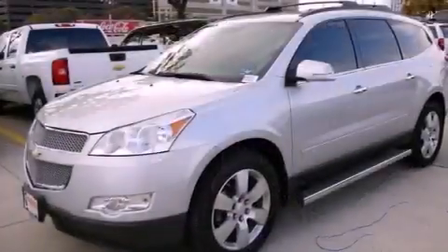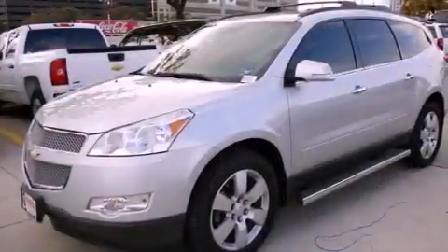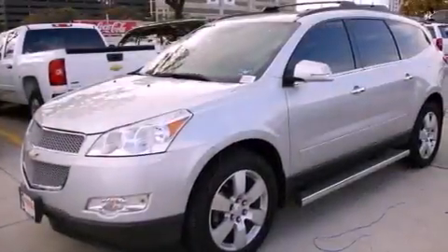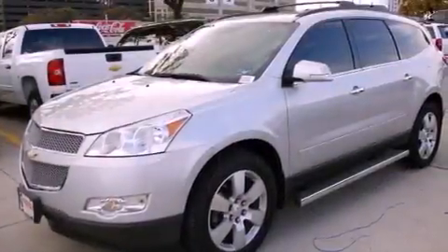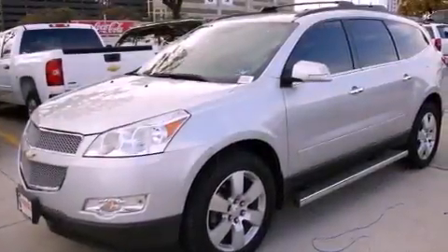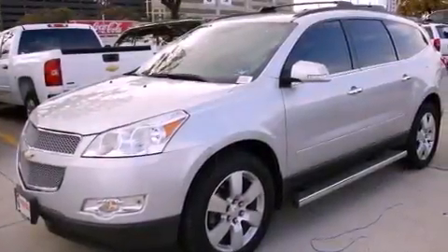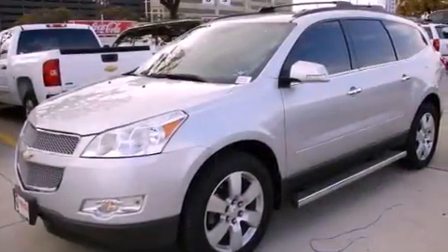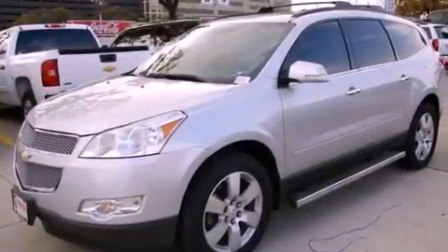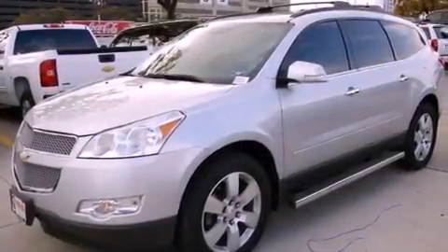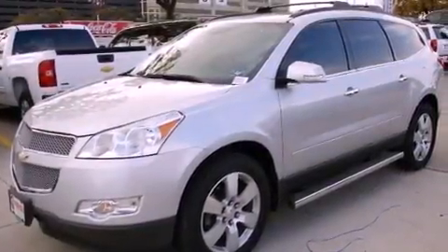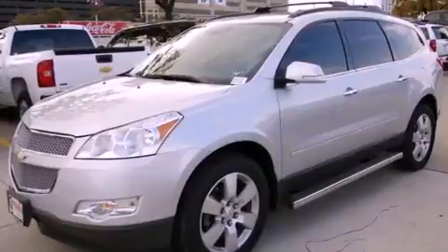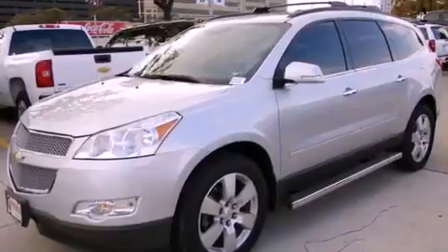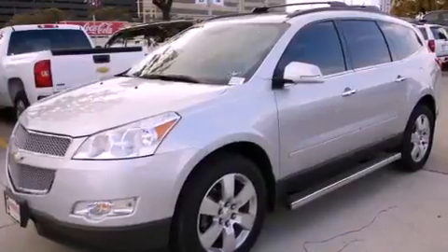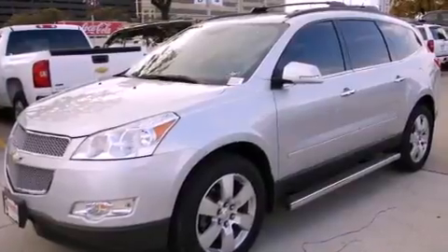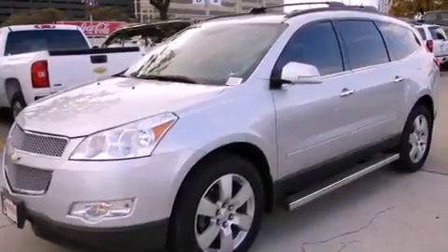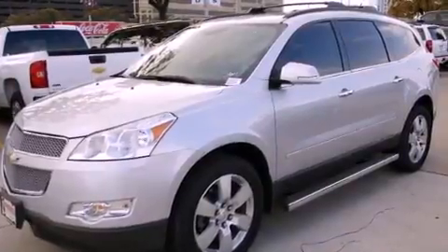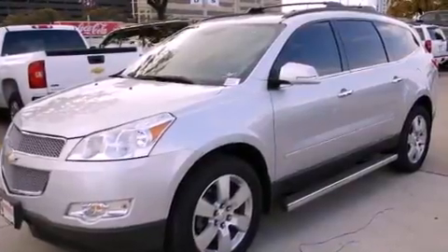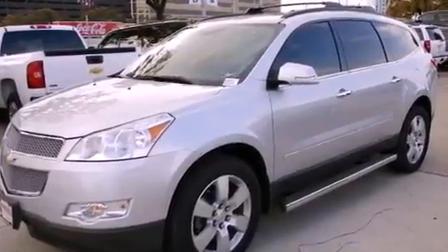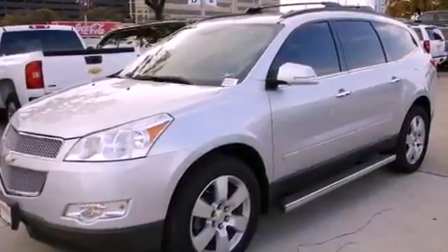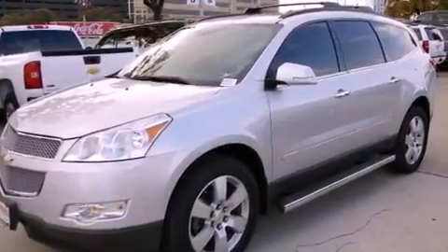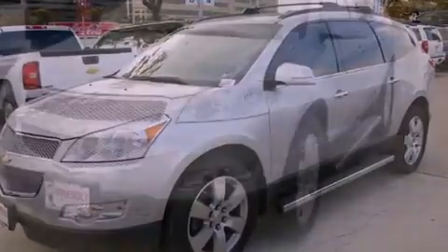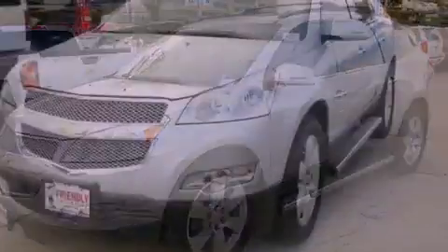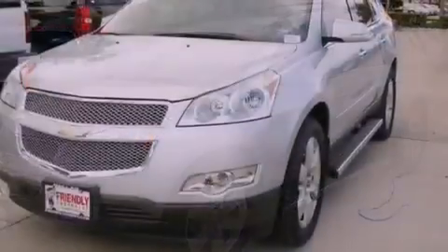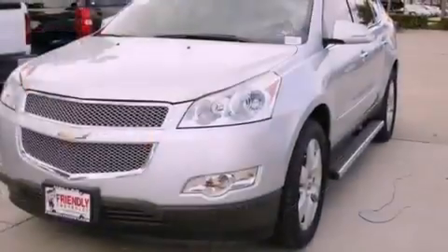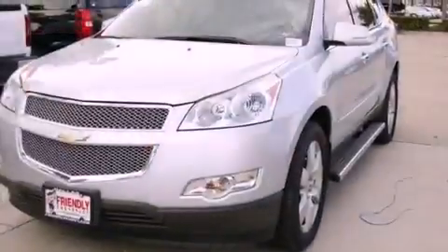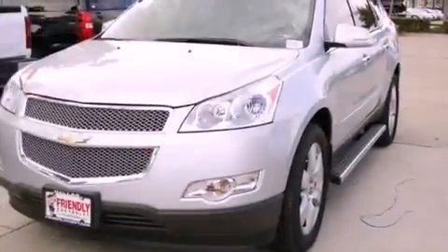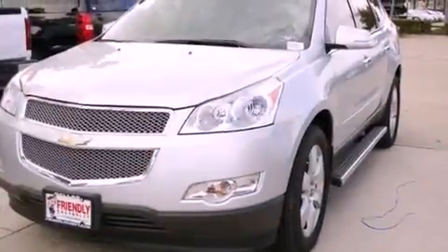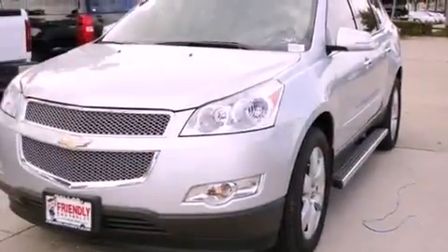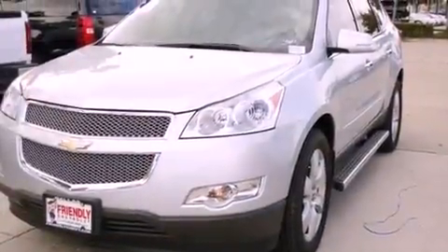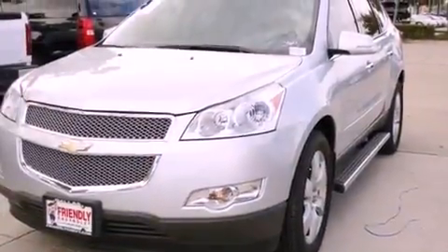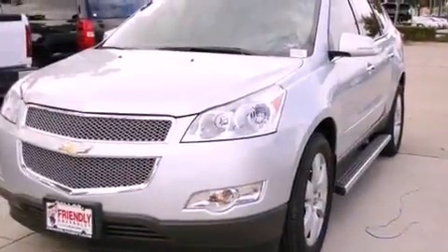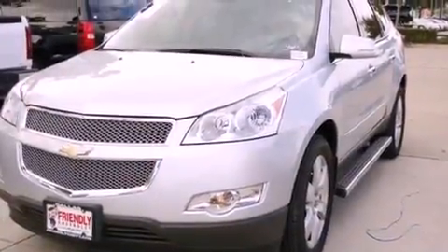Air conditioning with automatic climate control and a sunroof enables you to fill the cabin with fresh air at the push of a button.